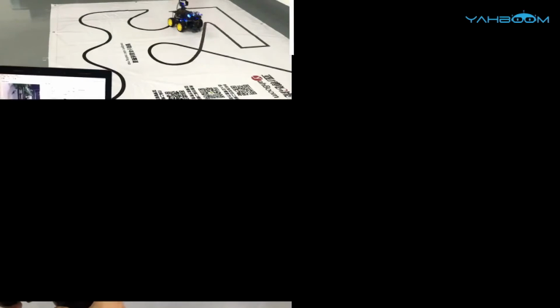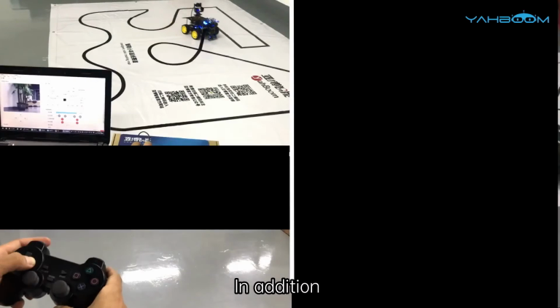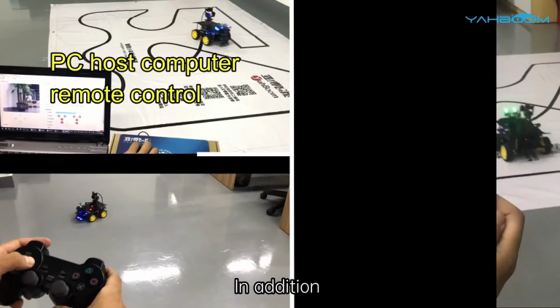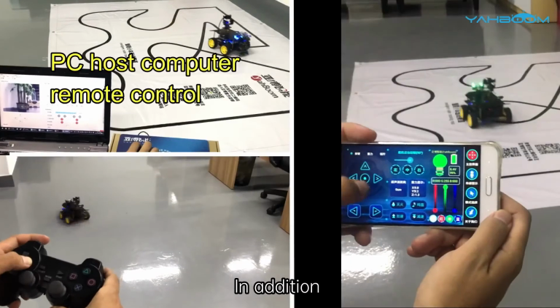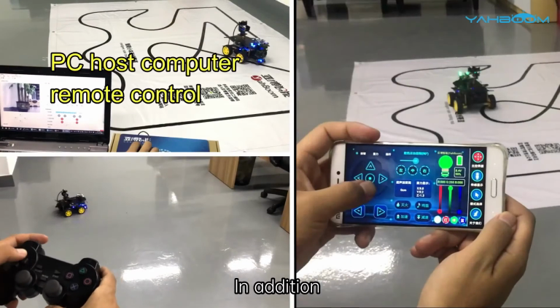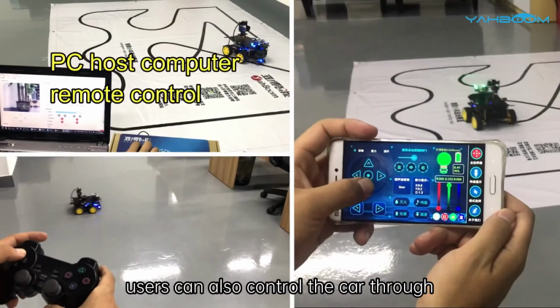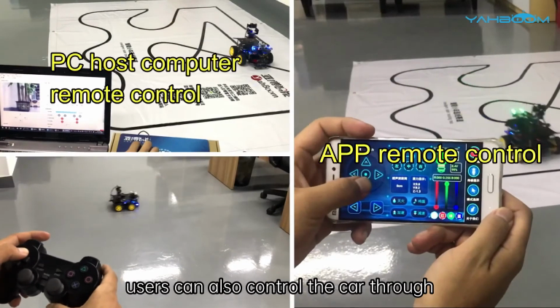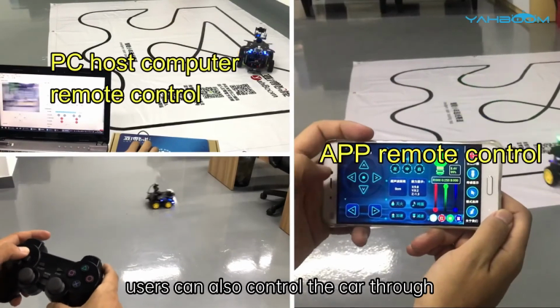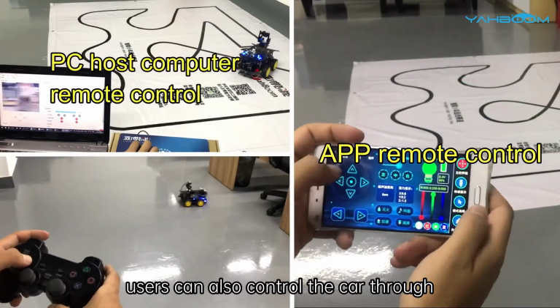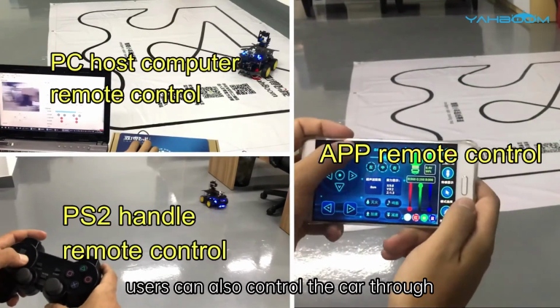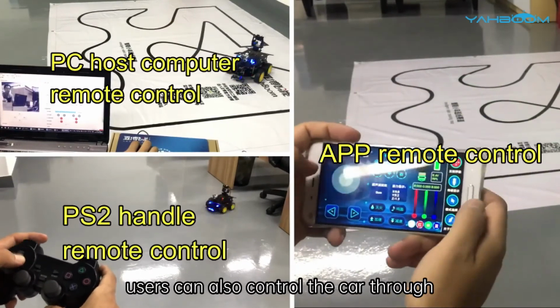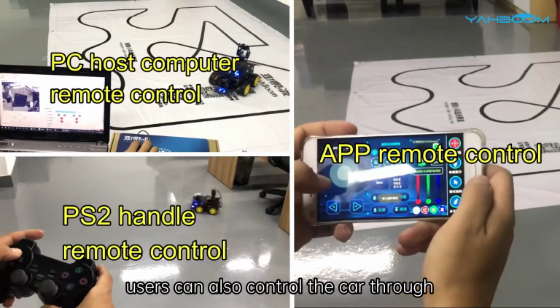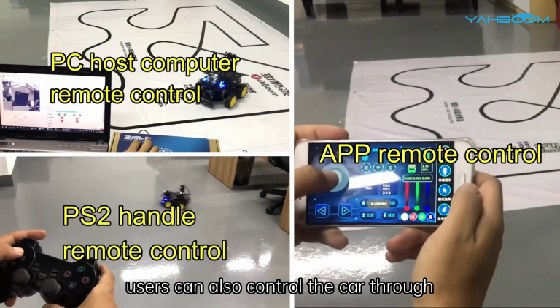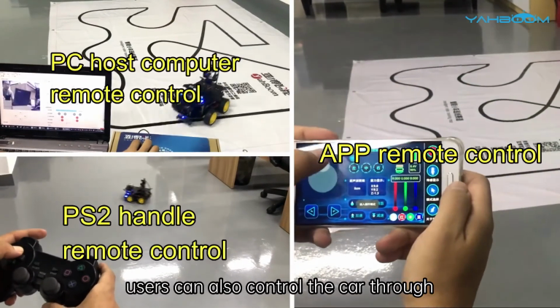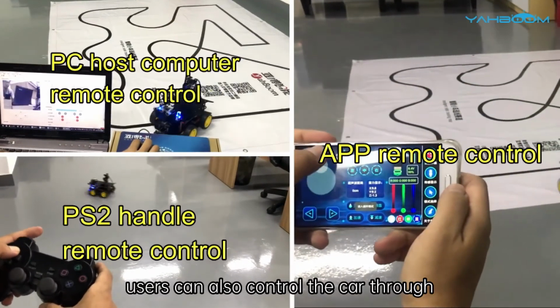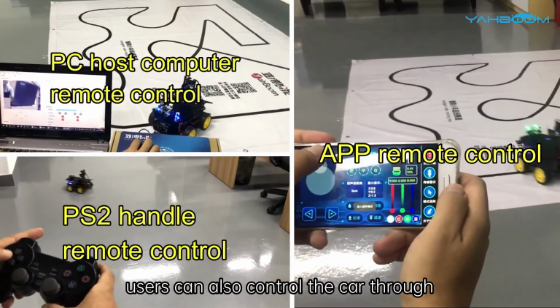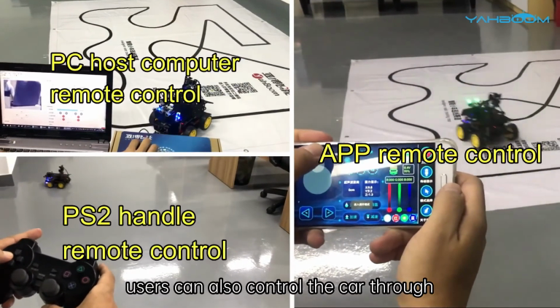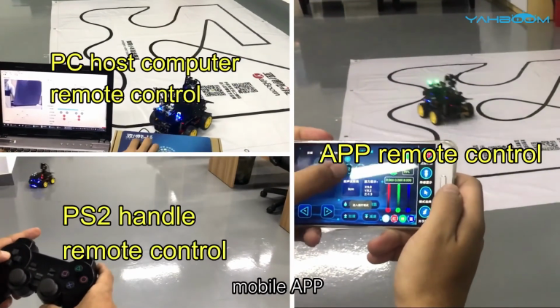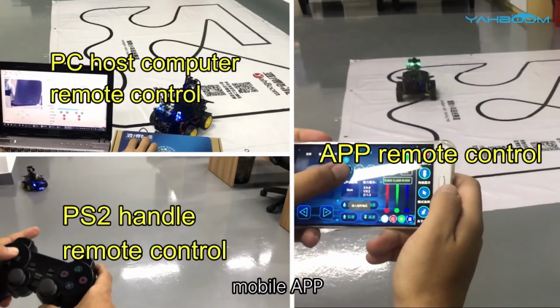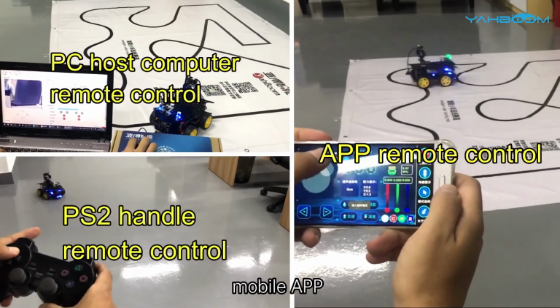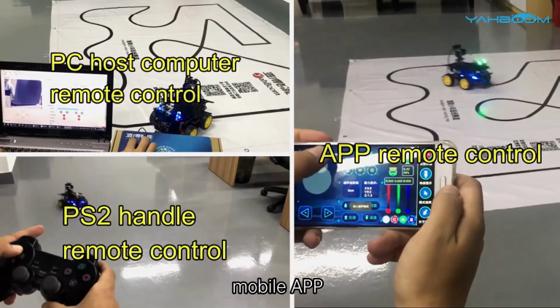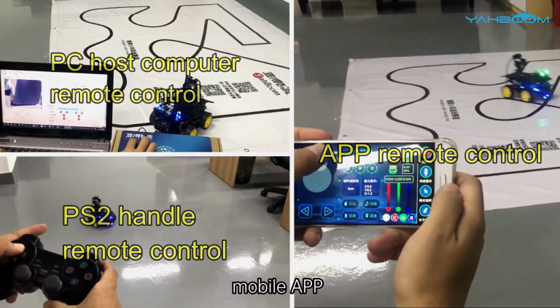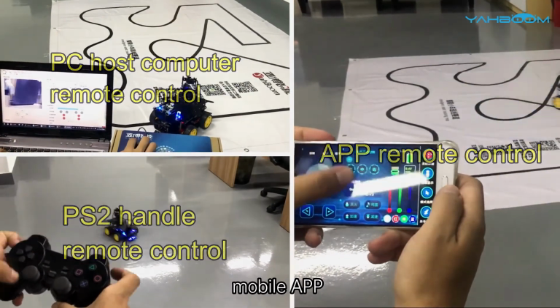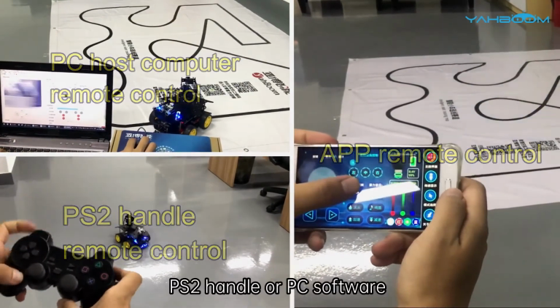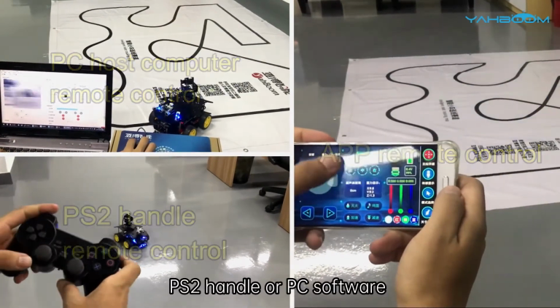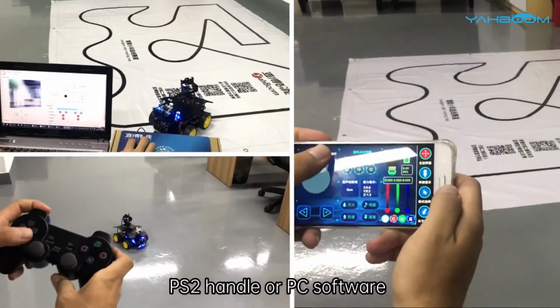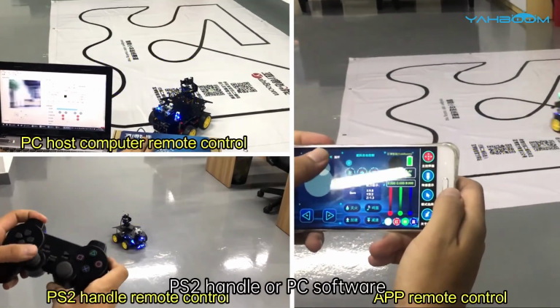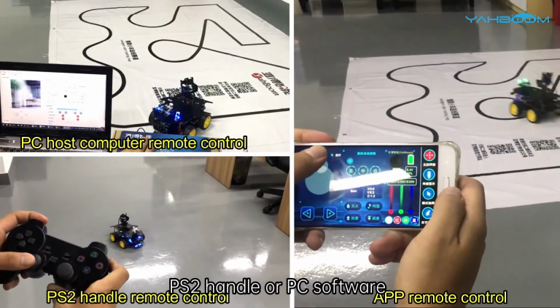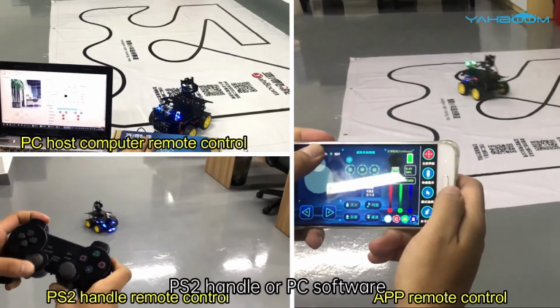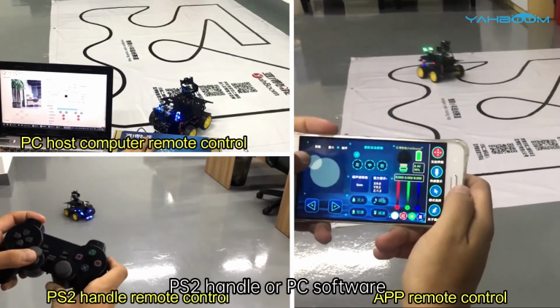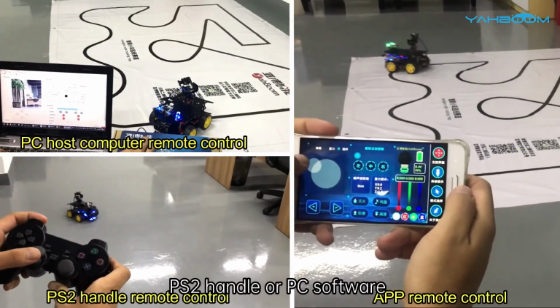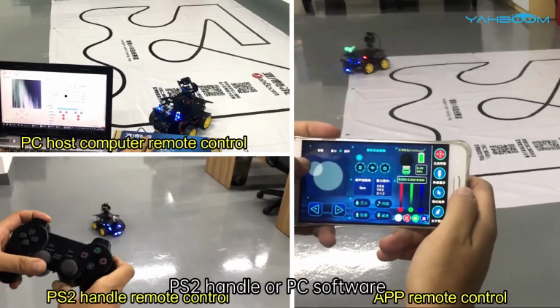In addition, users can also control the car through a mobile app, PS controller, or PC software.